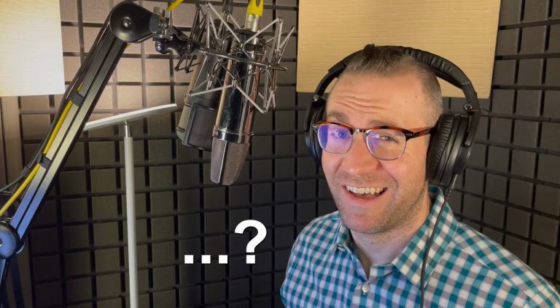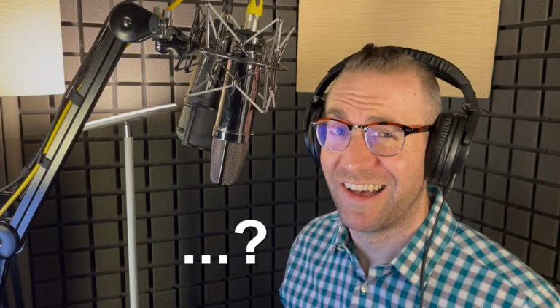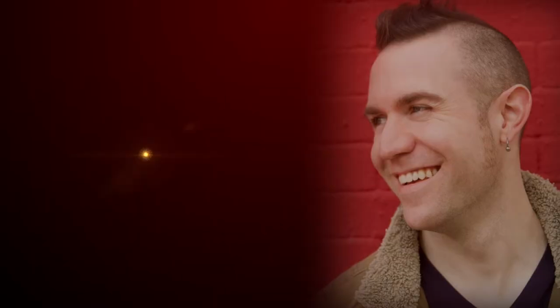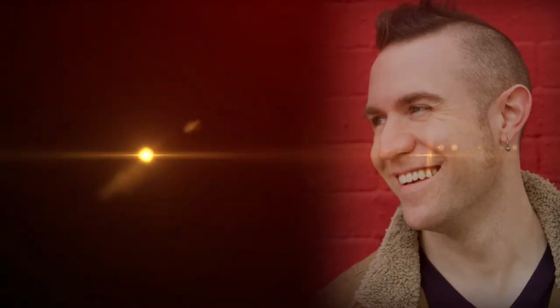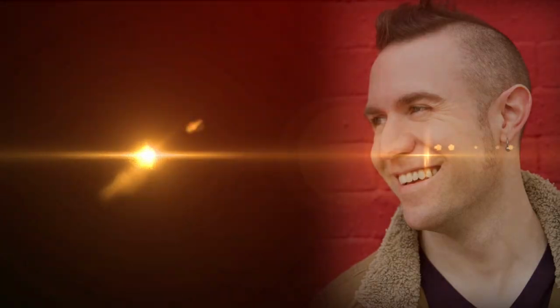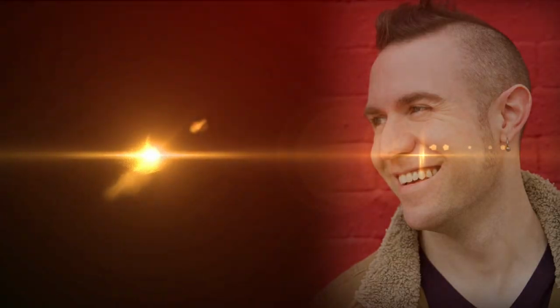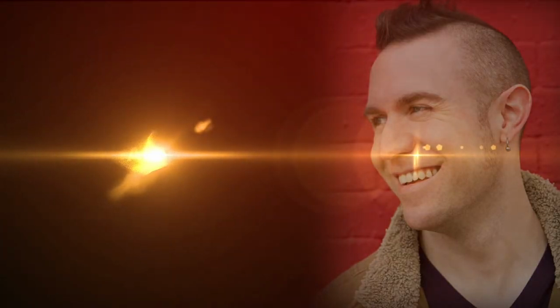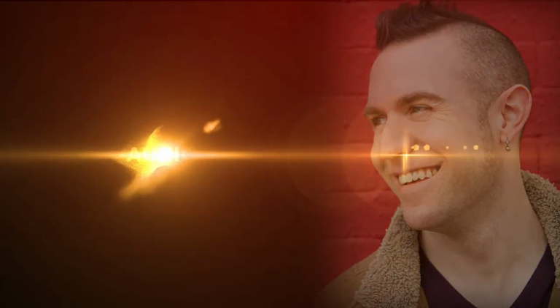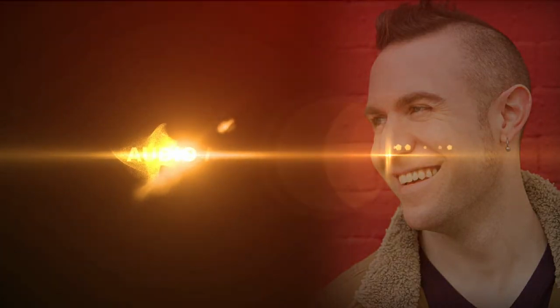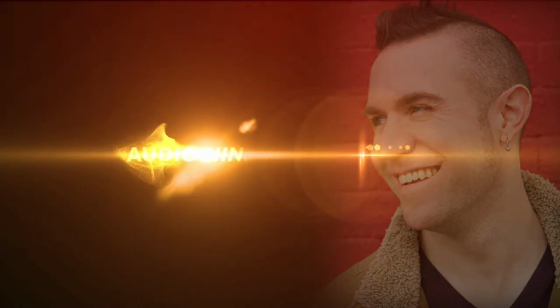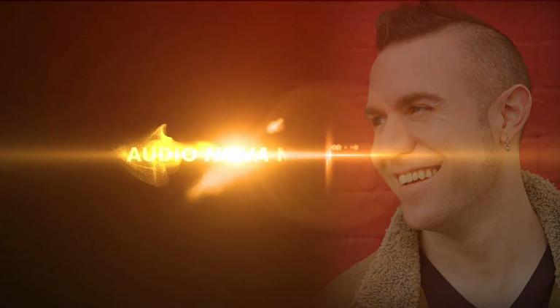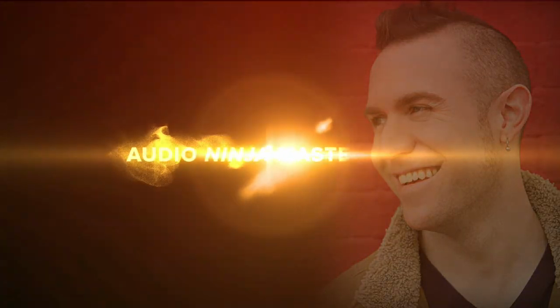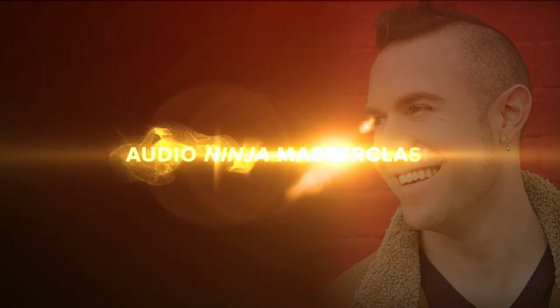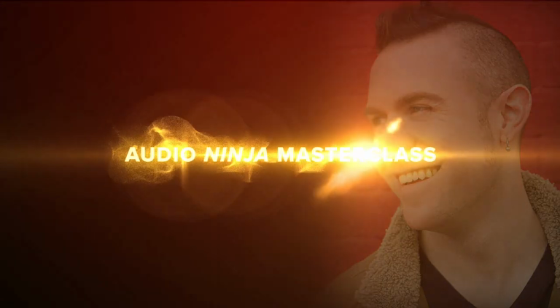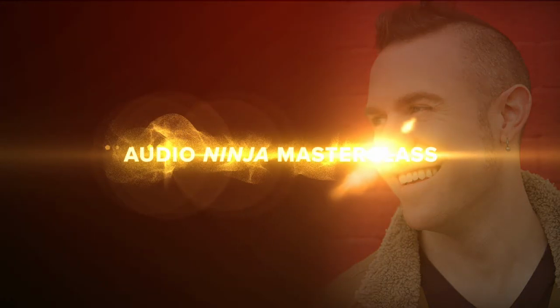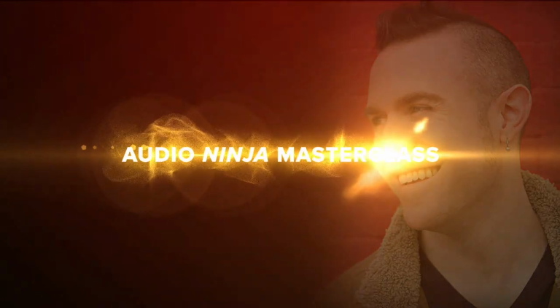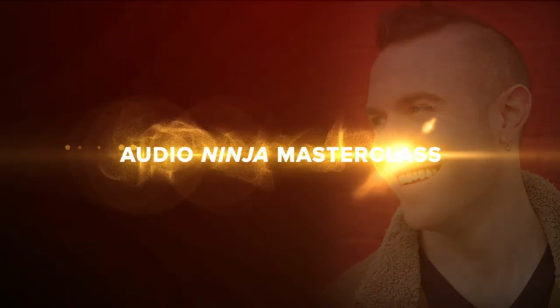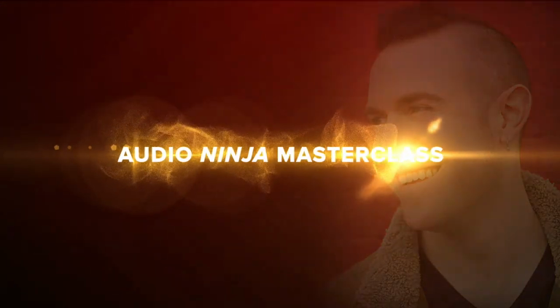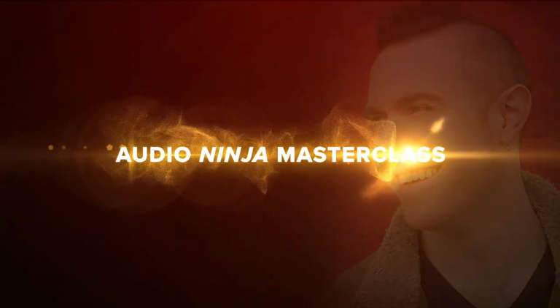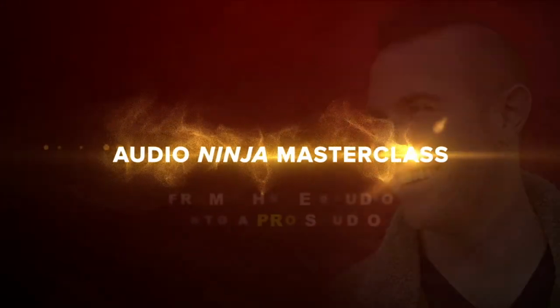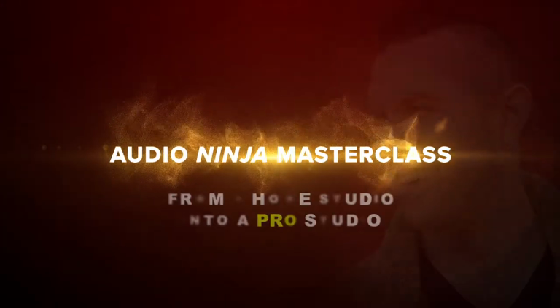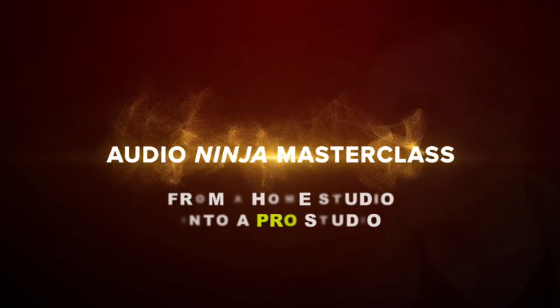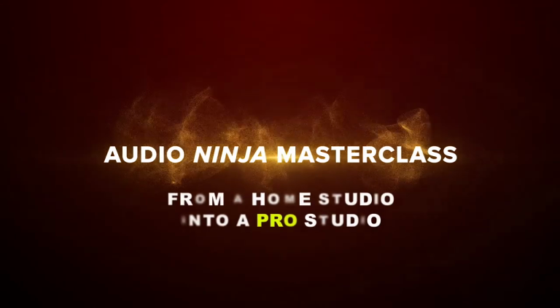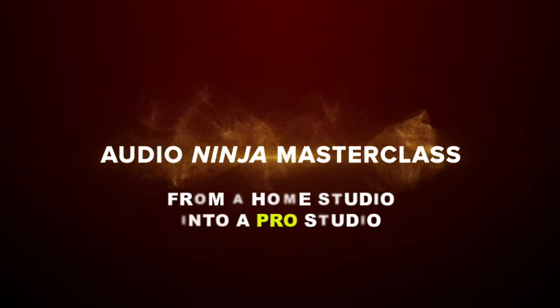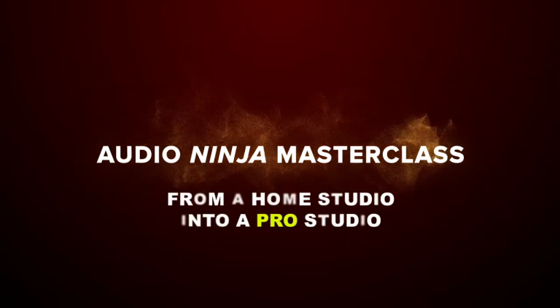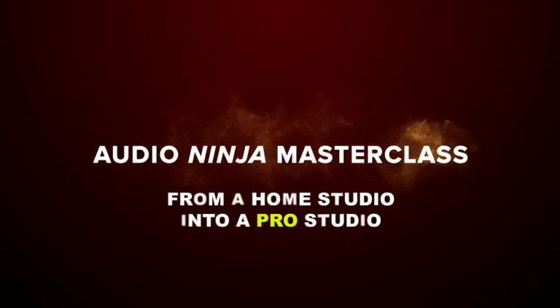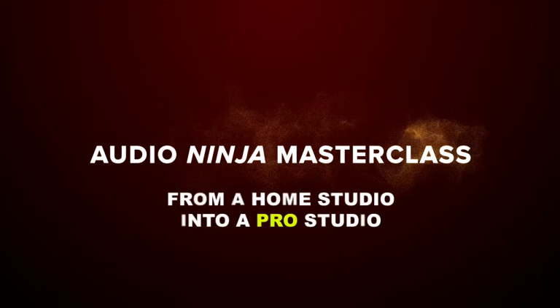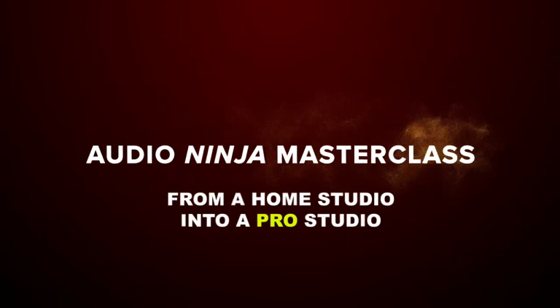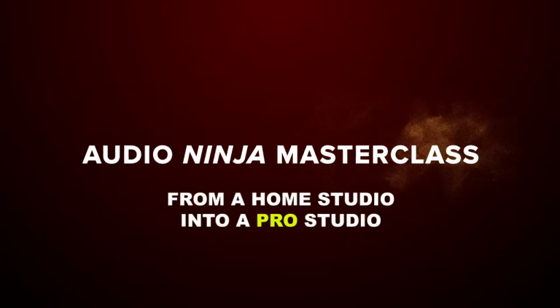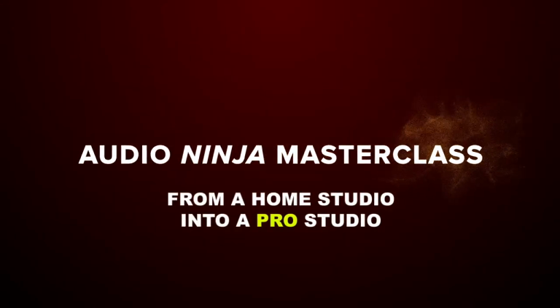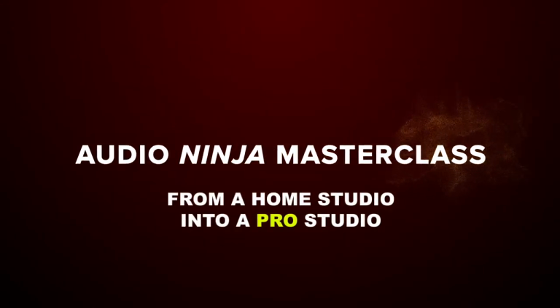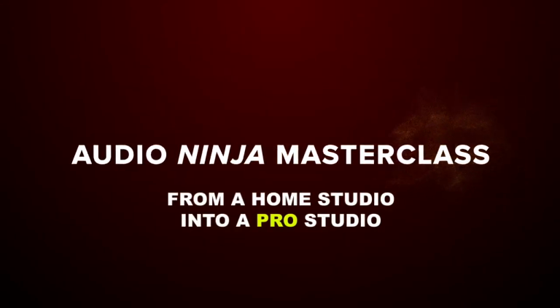The Audio Ninja Masterclass. From just a home studio, into a pro studio.